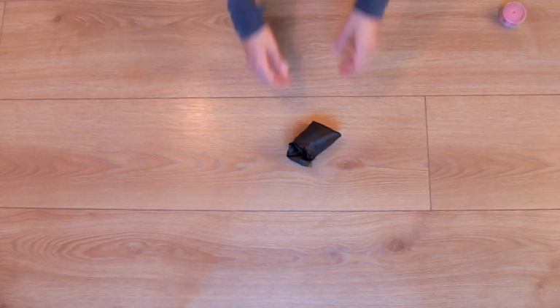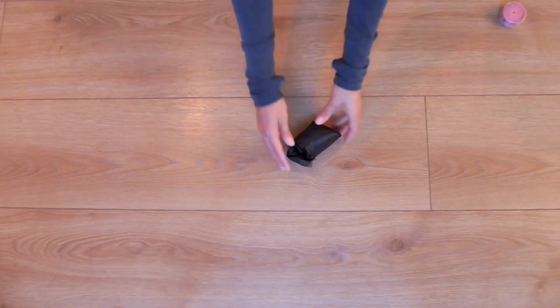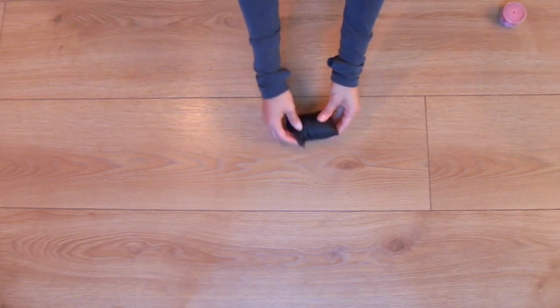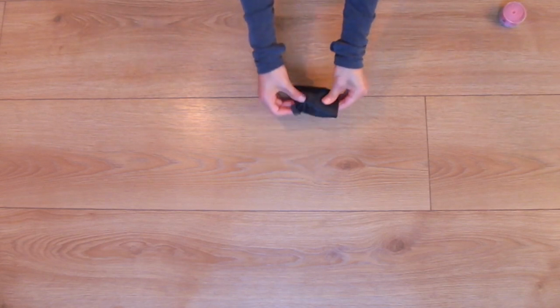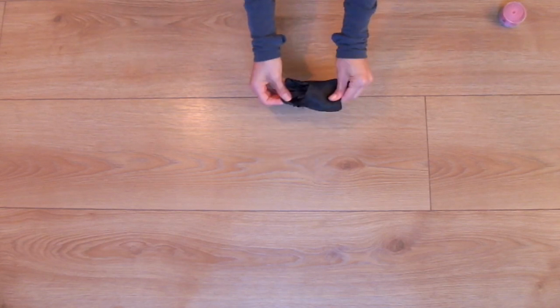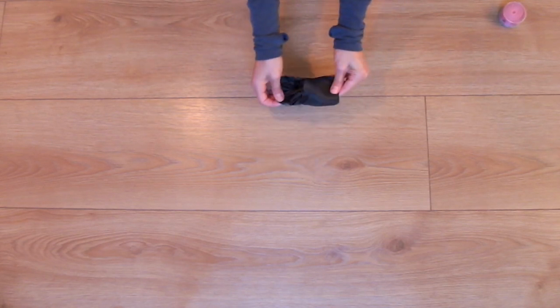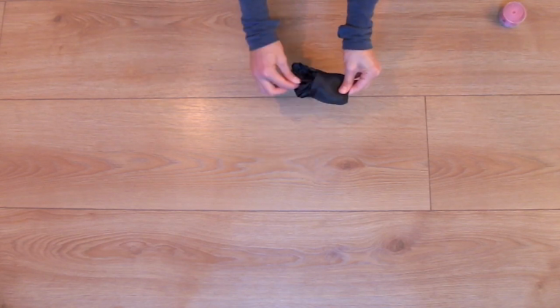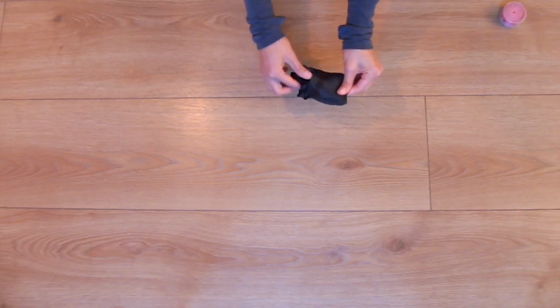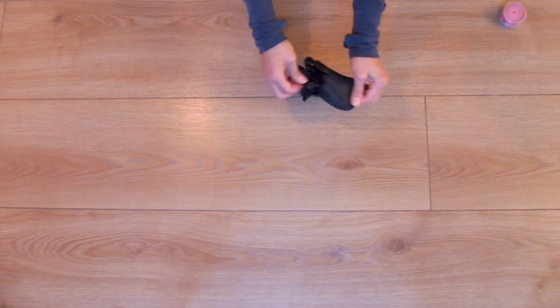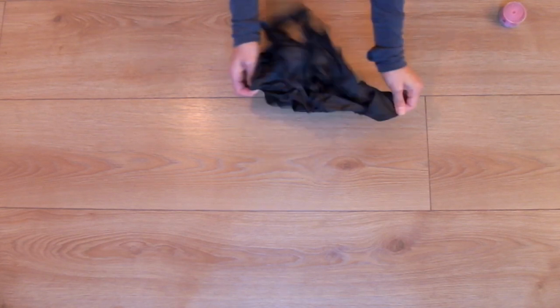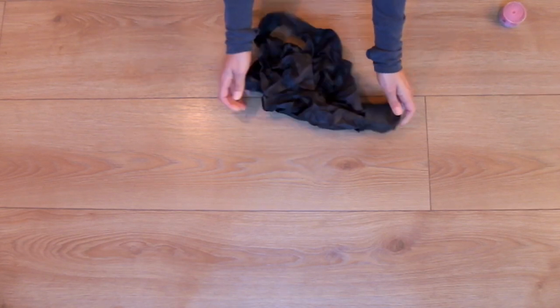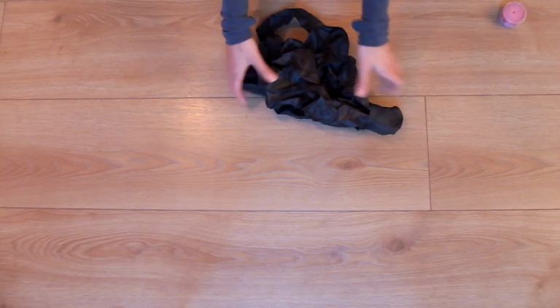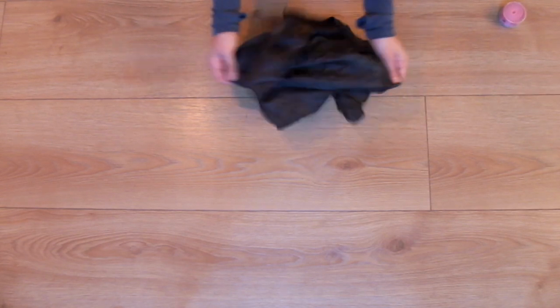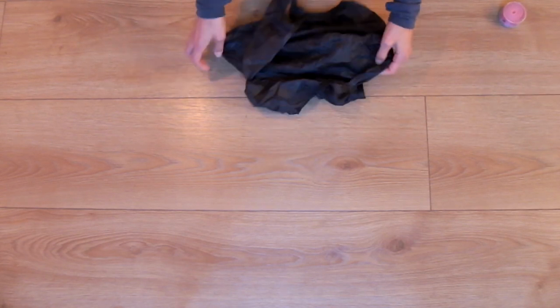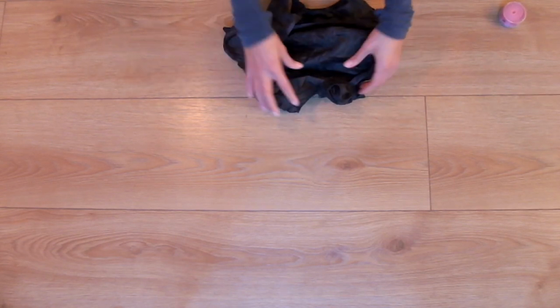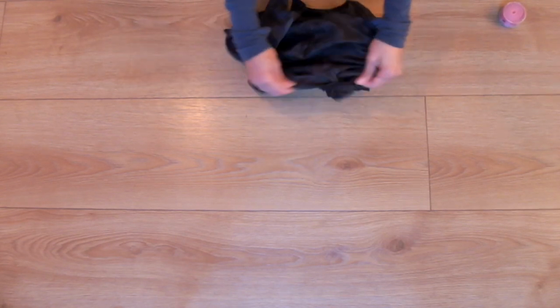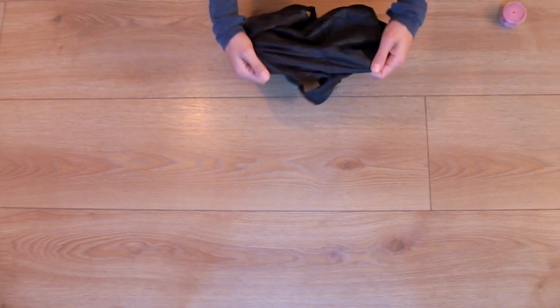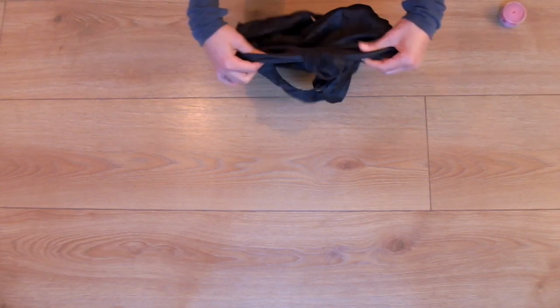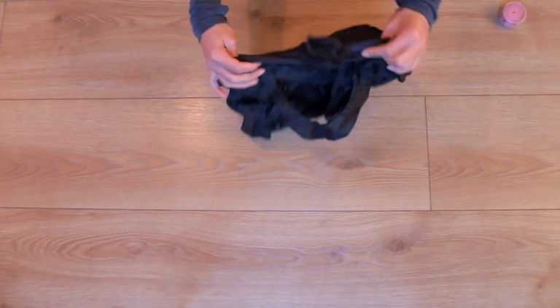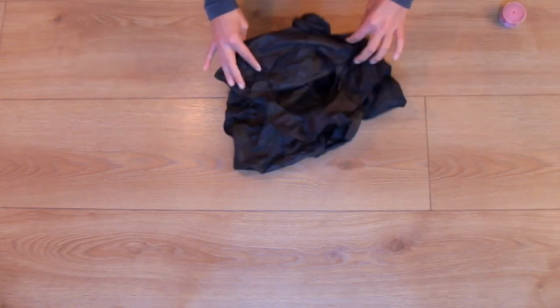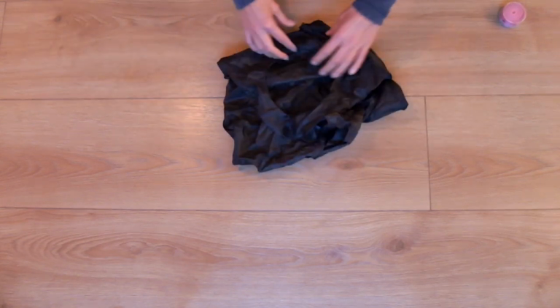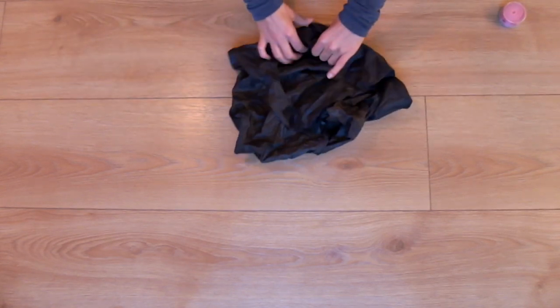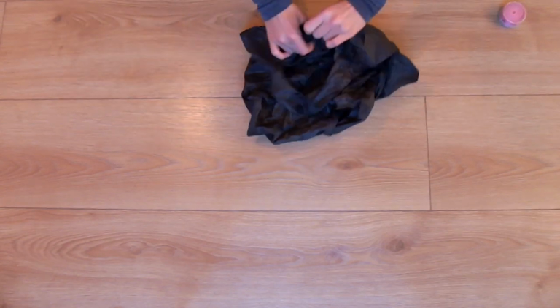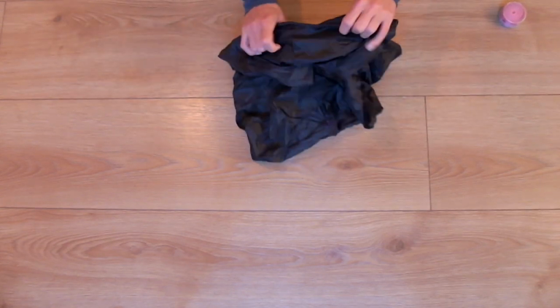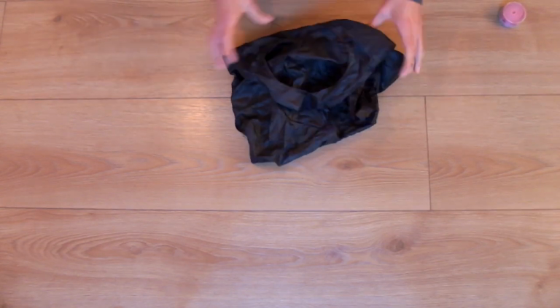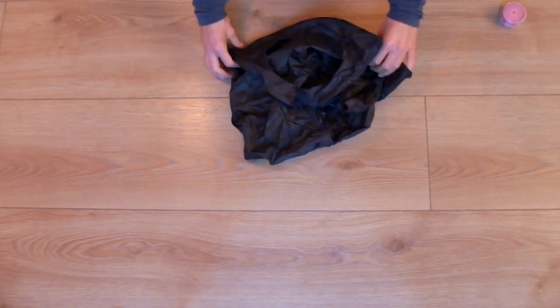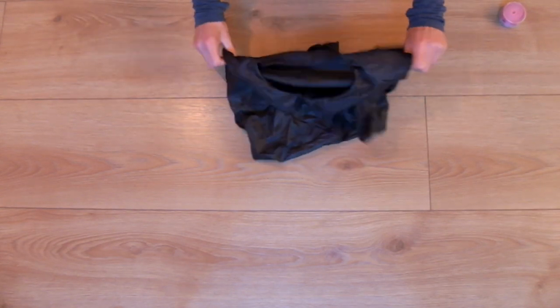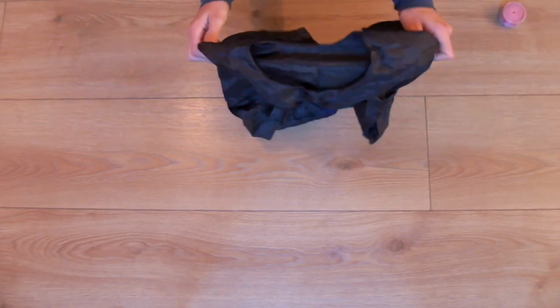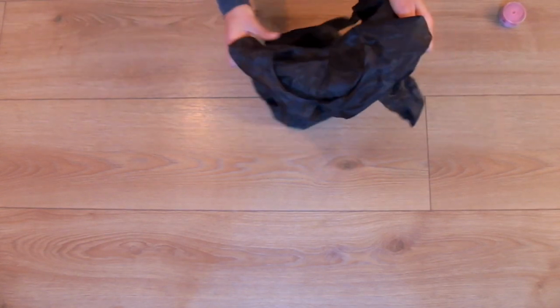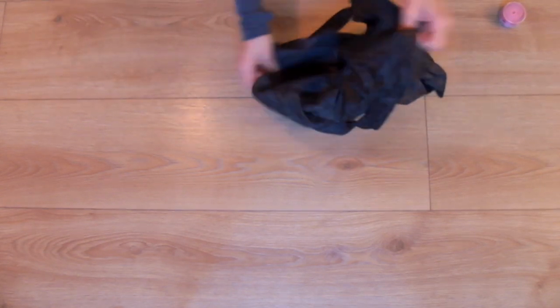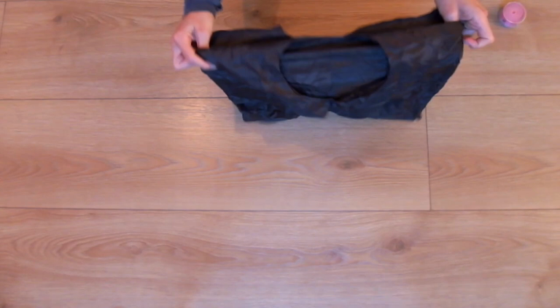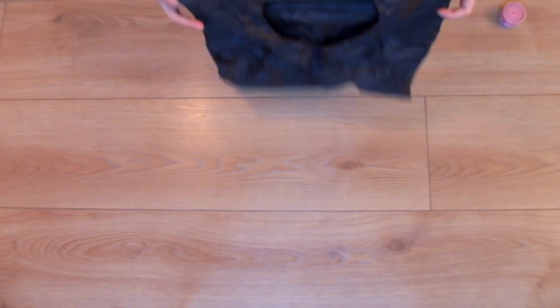Hi everyone! Today we're going to be making a fold-up reusable shopping bag from an umbrella.